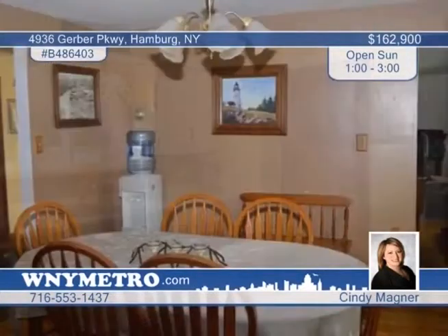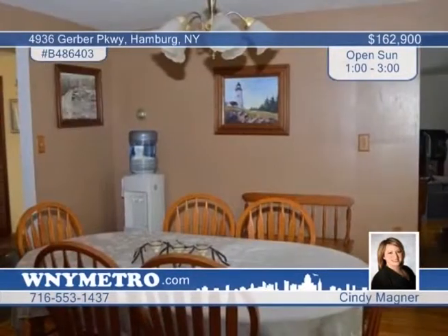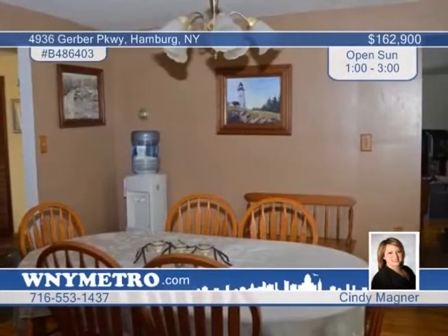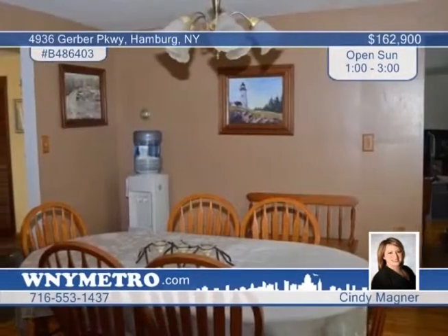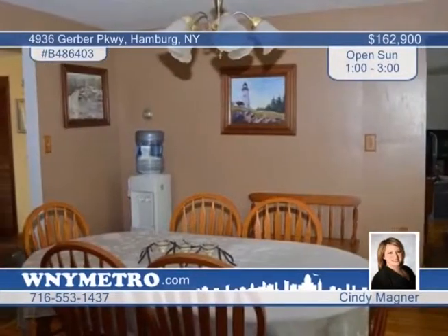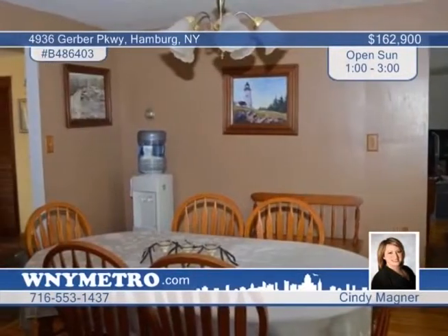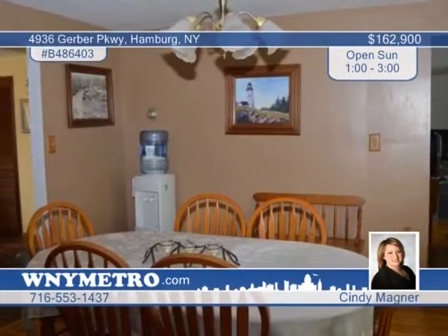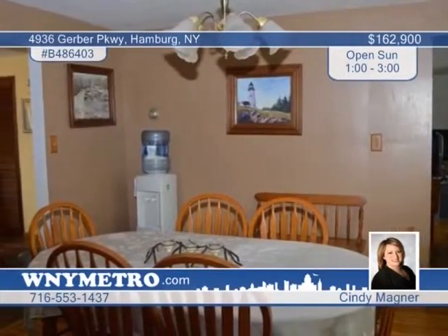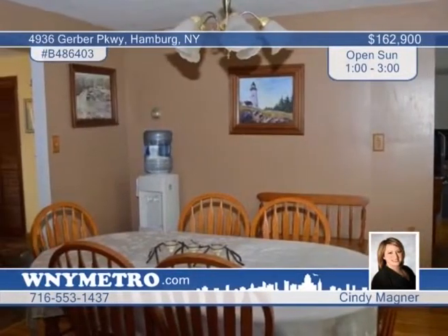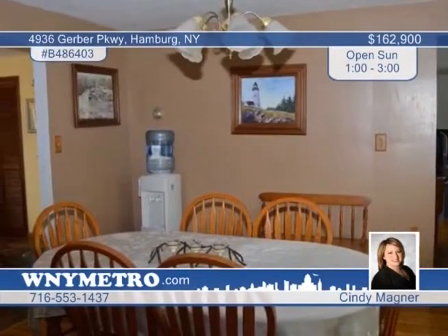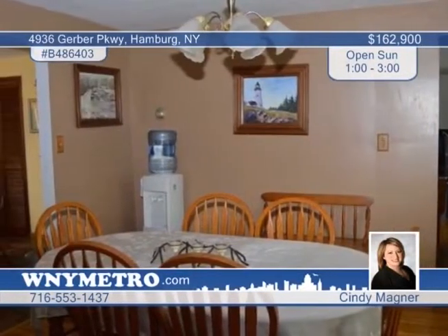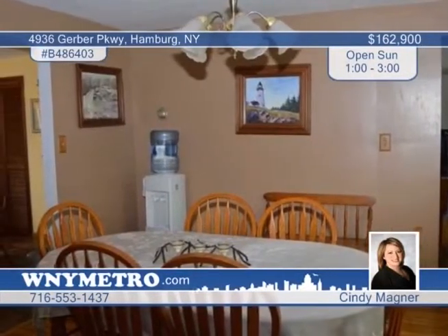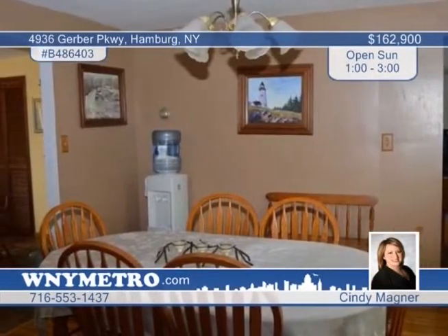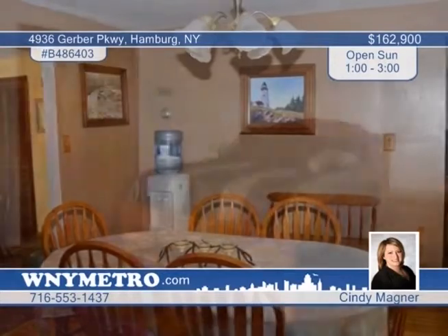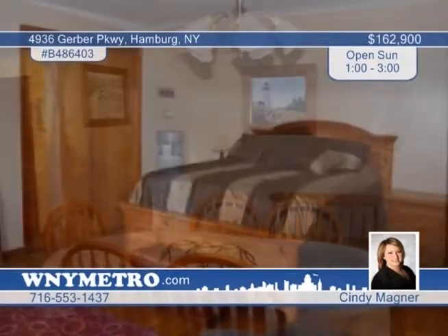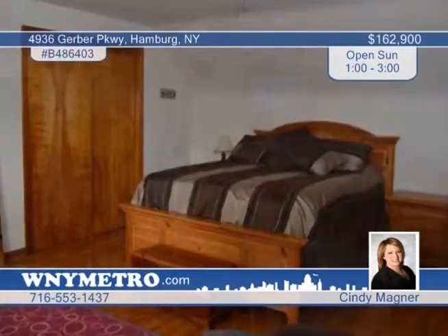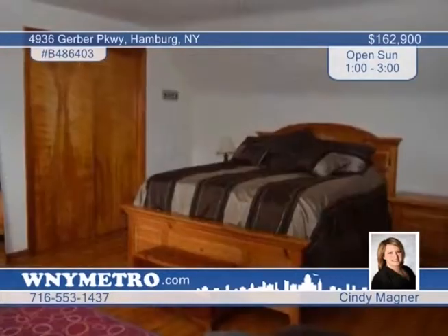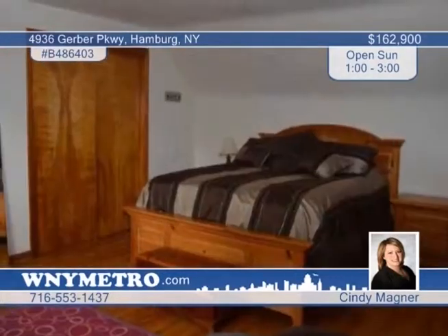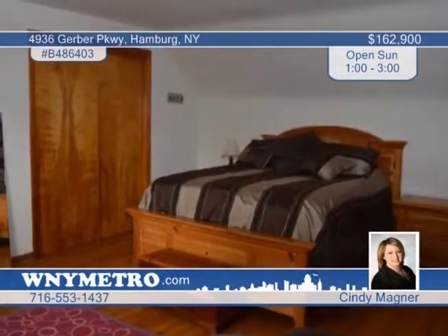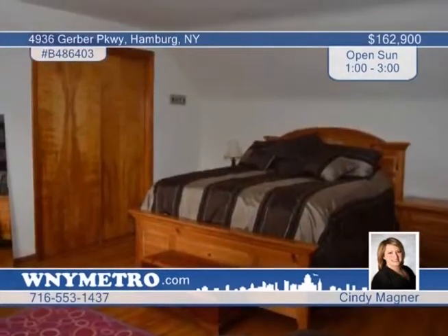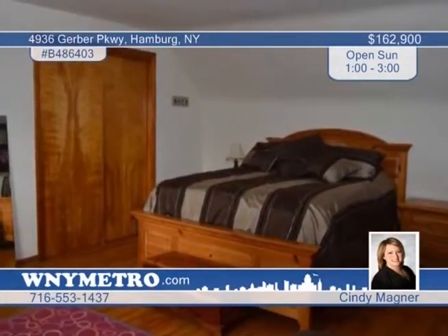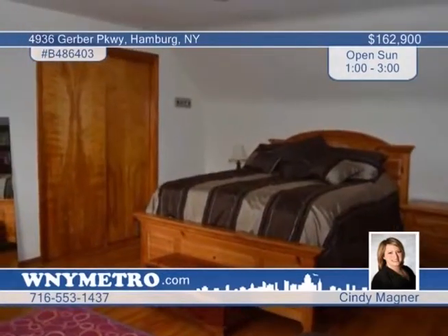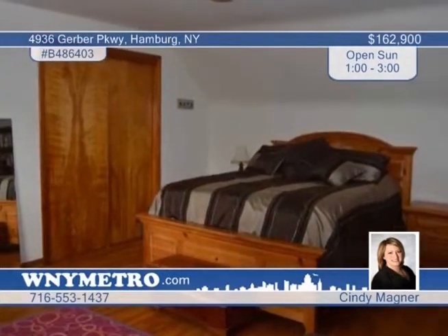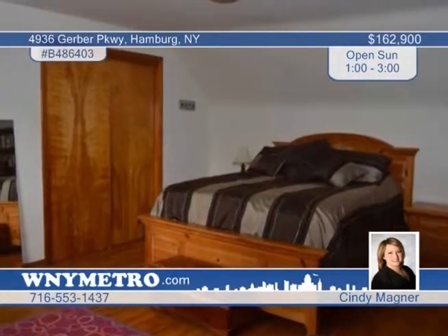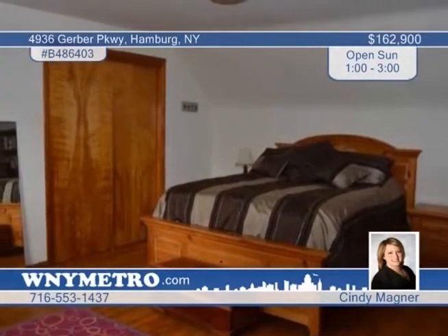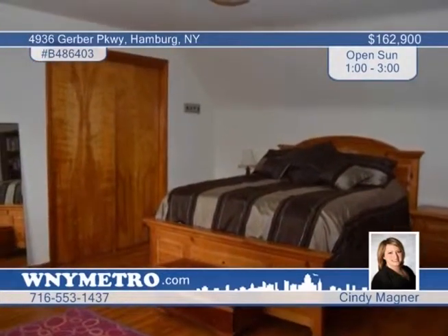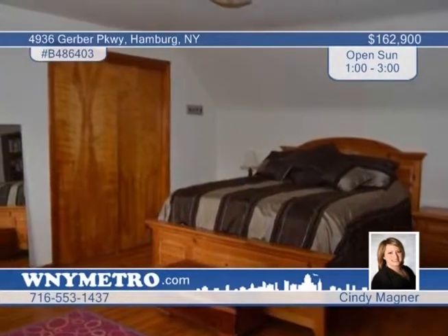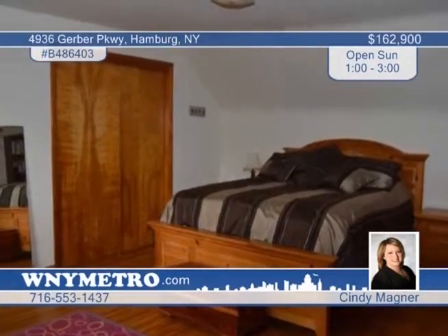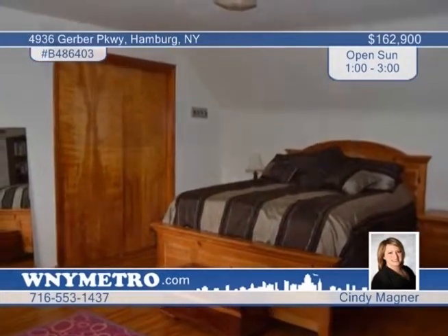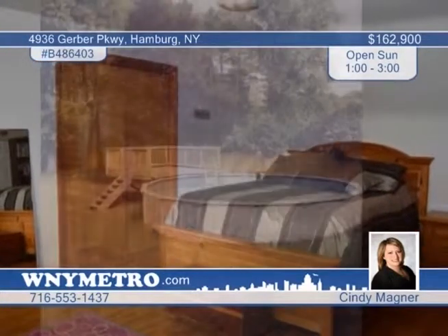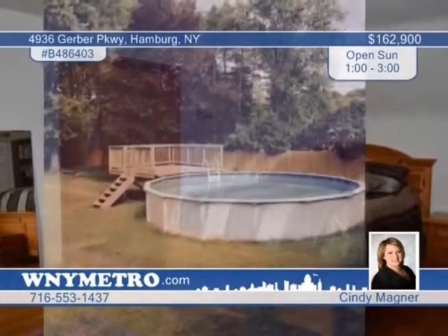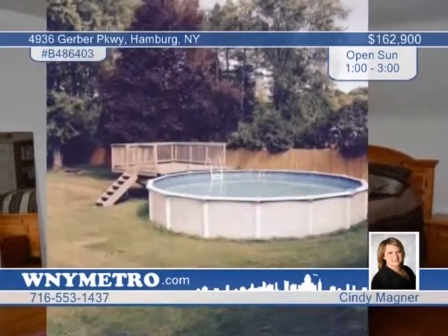A finished rec room is found in the basement, and spacious bedrooms upstairs offer tons of storage. See it all when you call Cindy Magner.